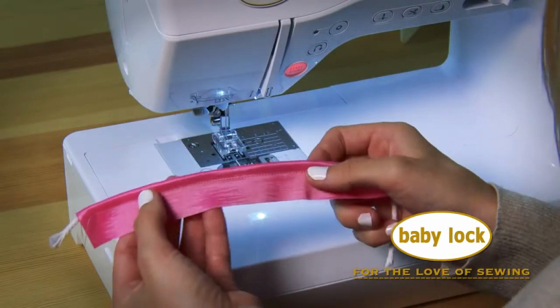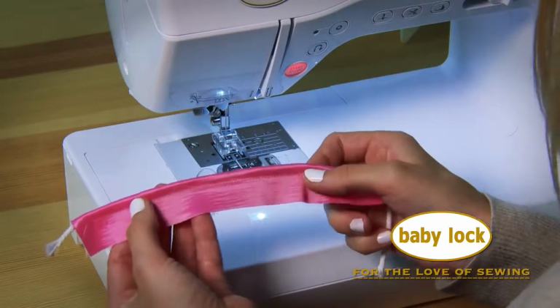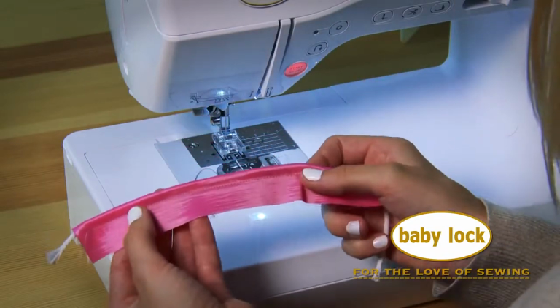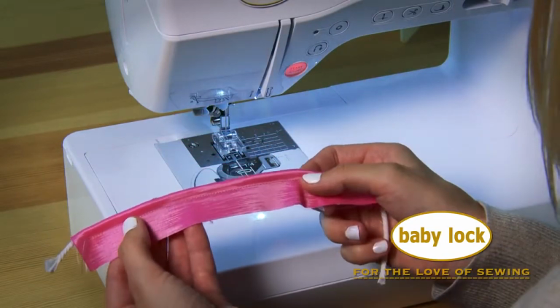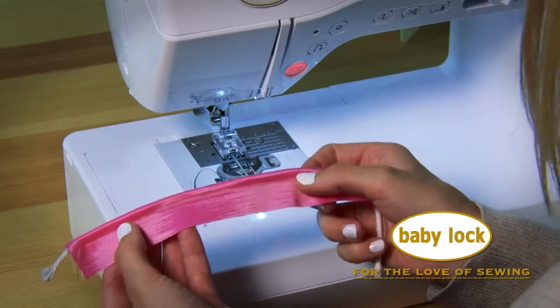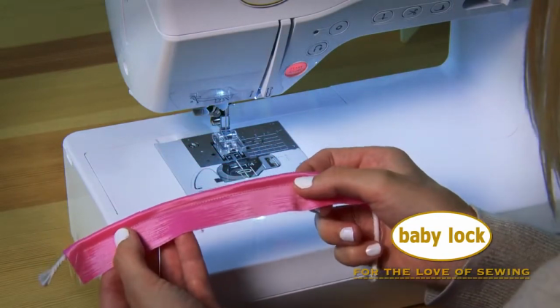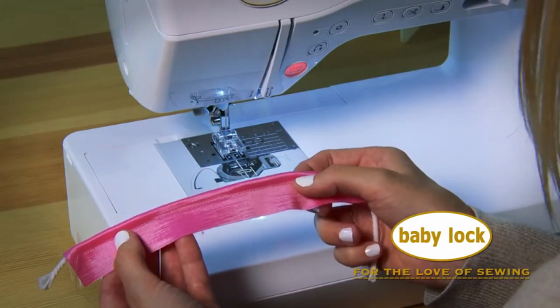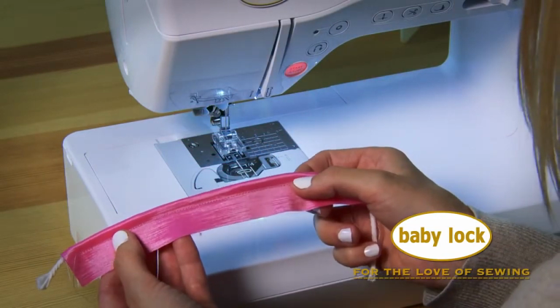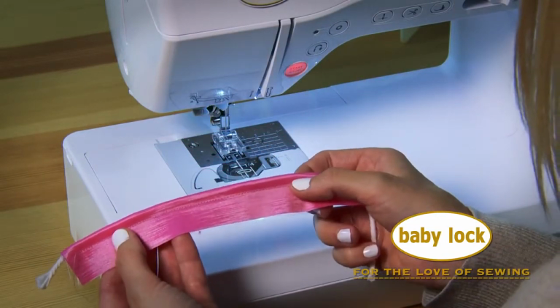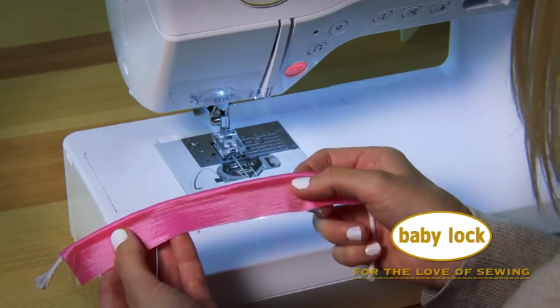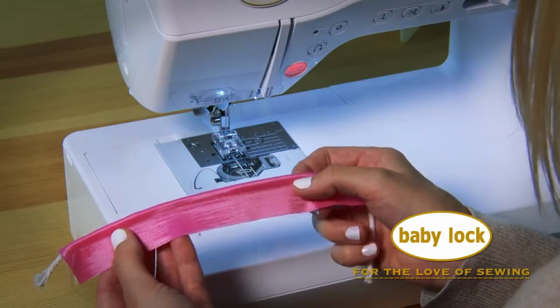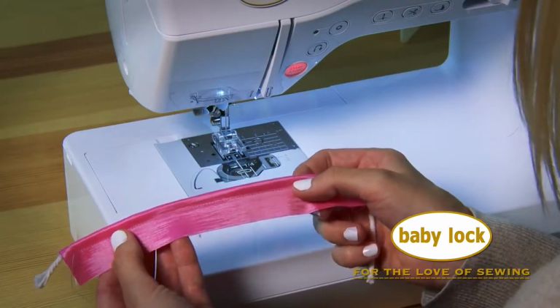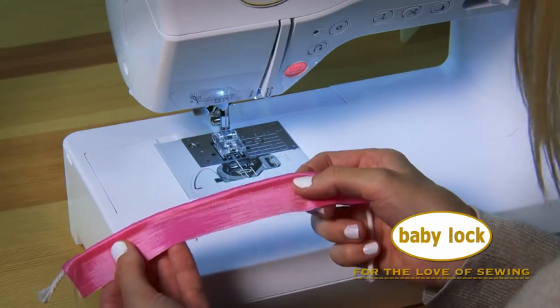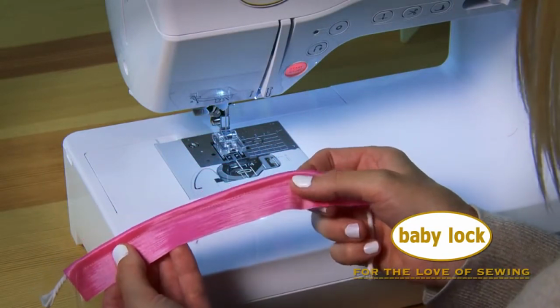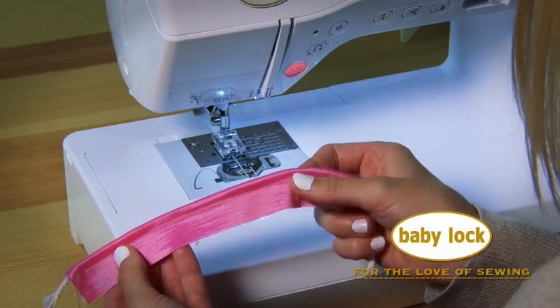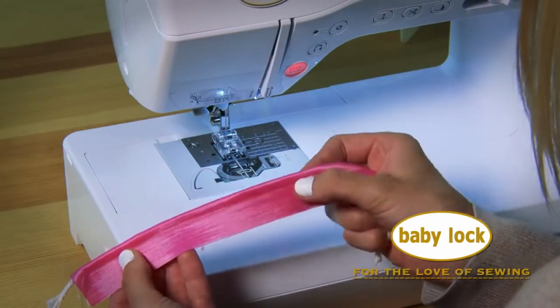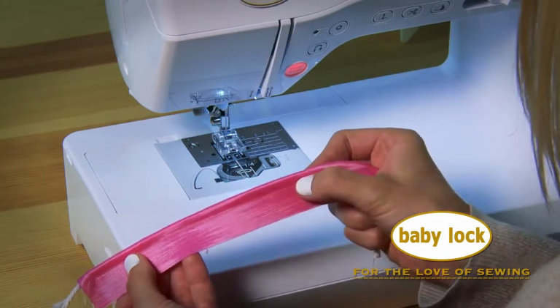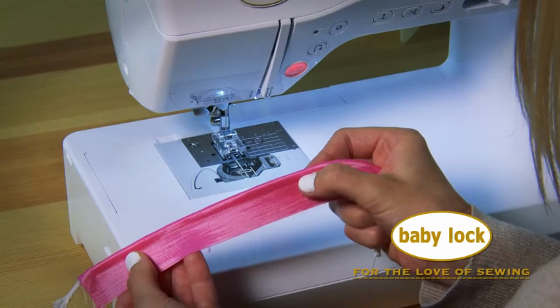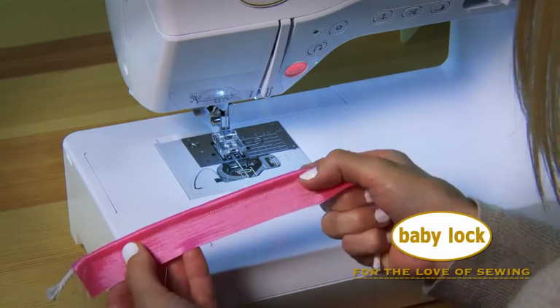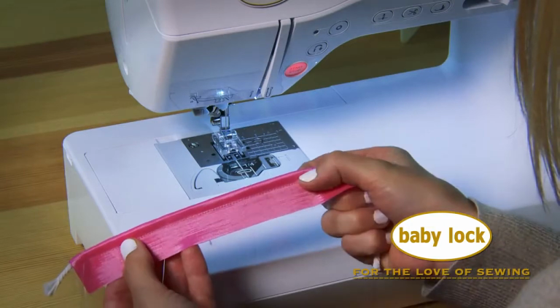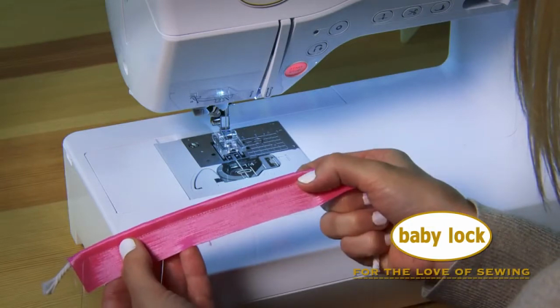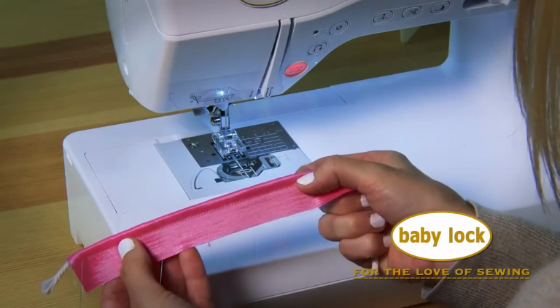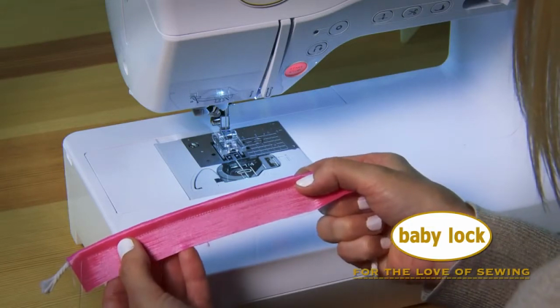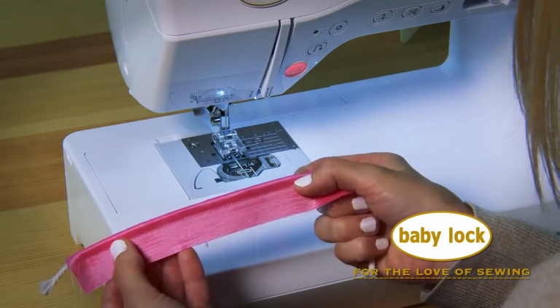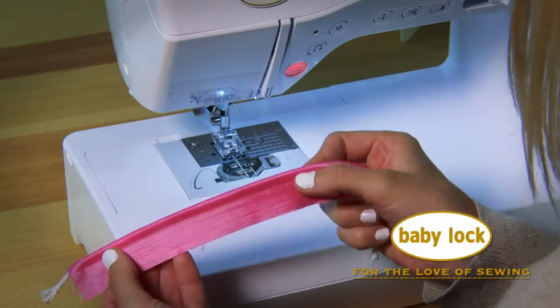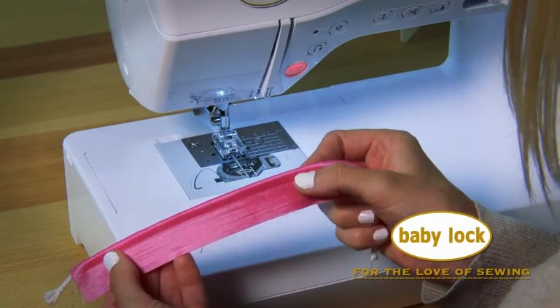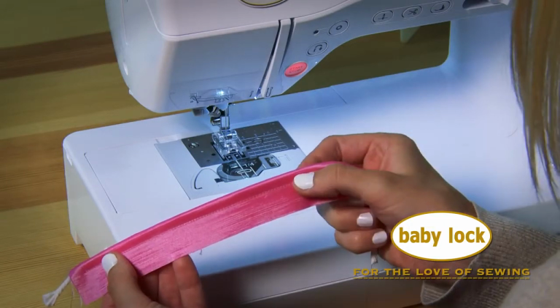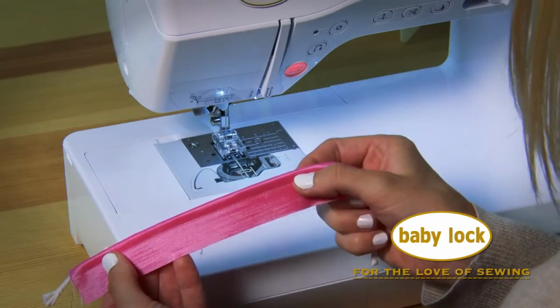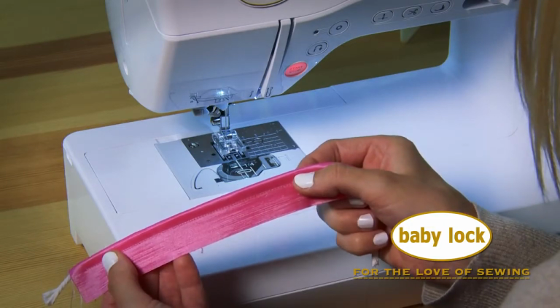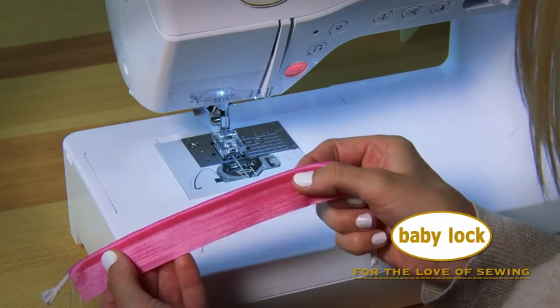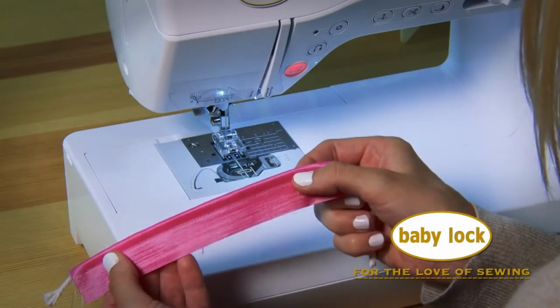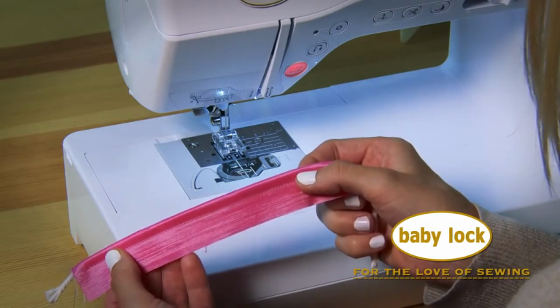Look how easy that was. The foot does all the work and keeps it right in line. Let's see how it works with beading.